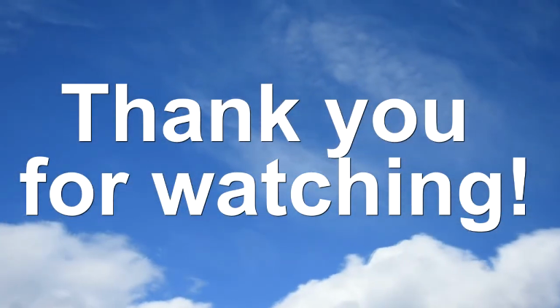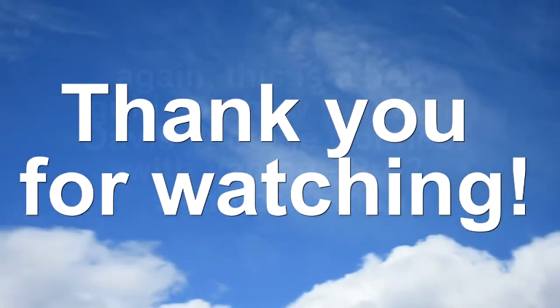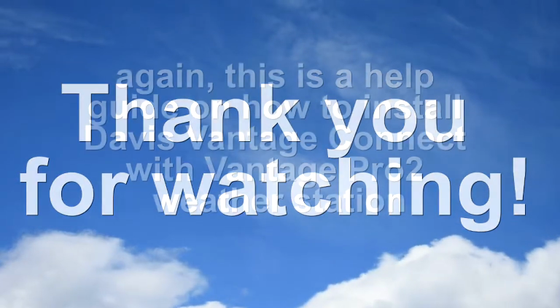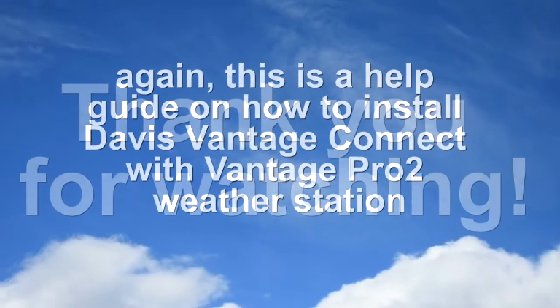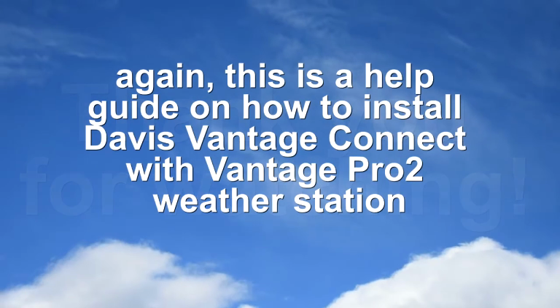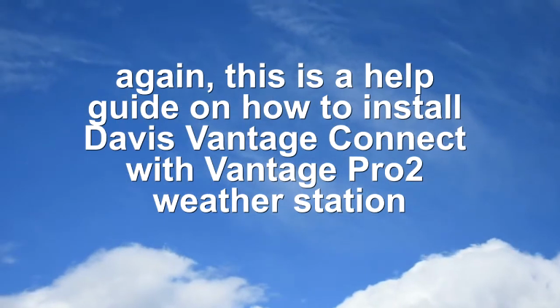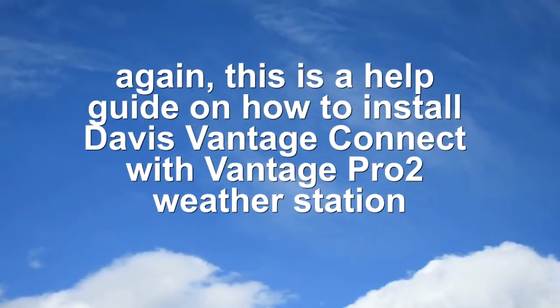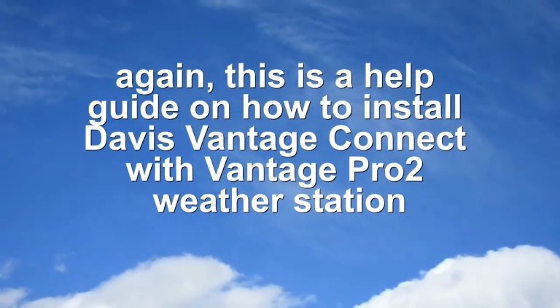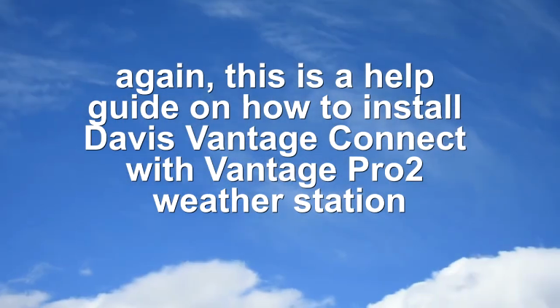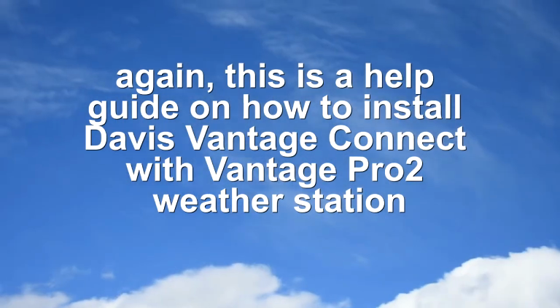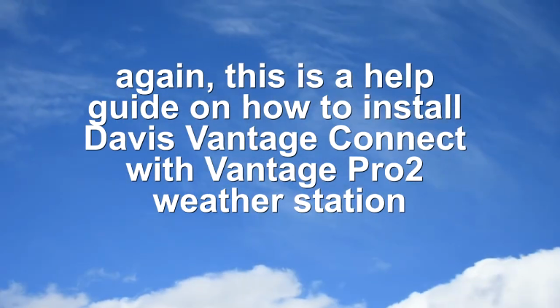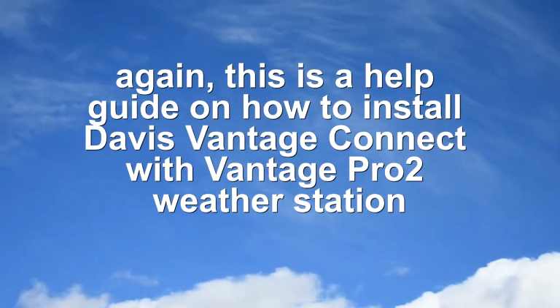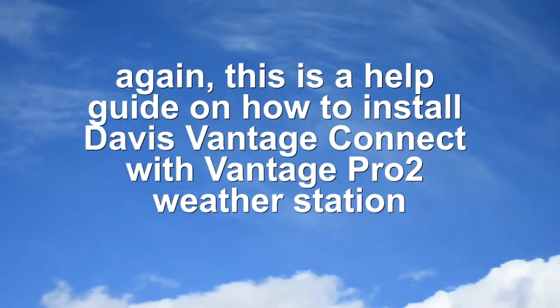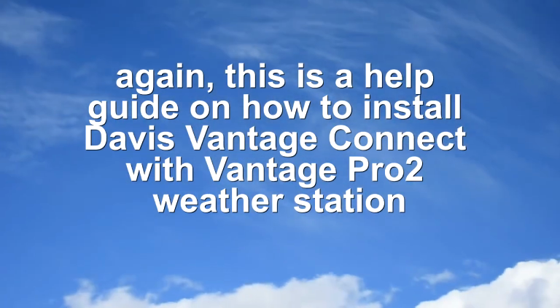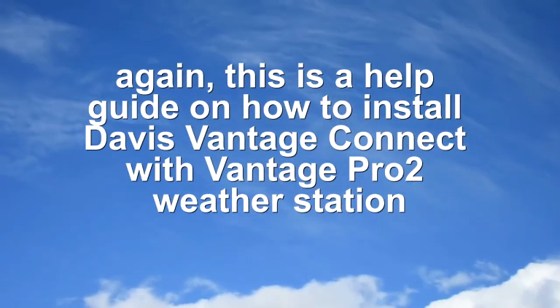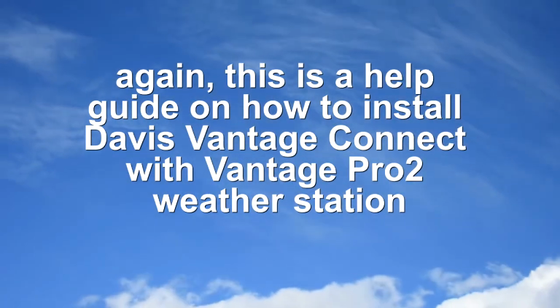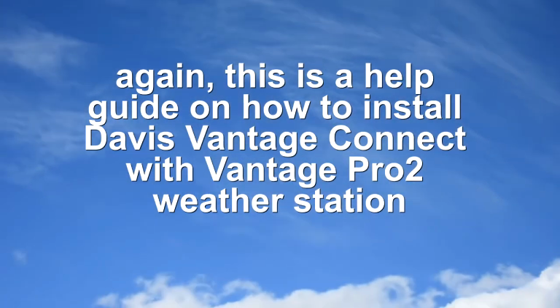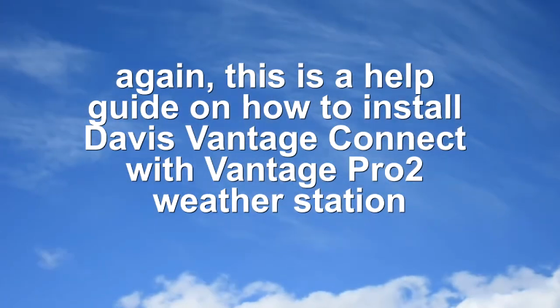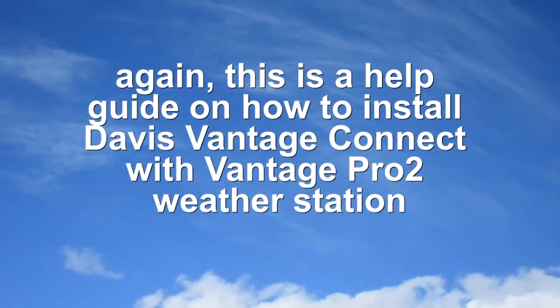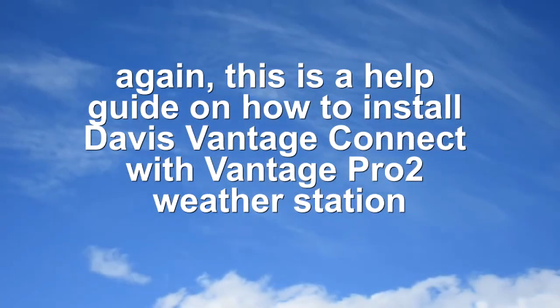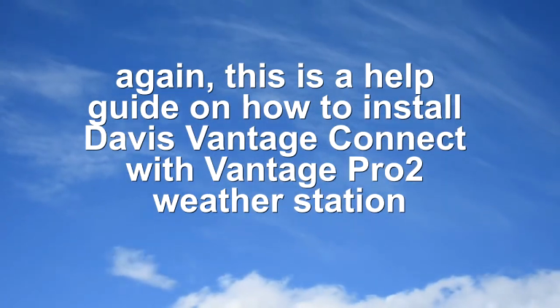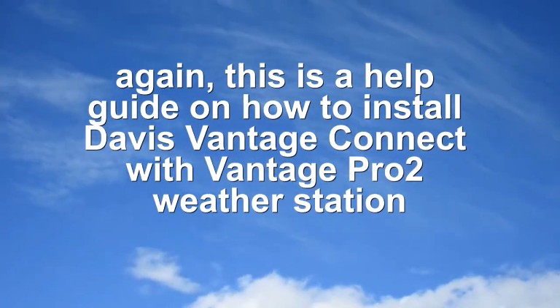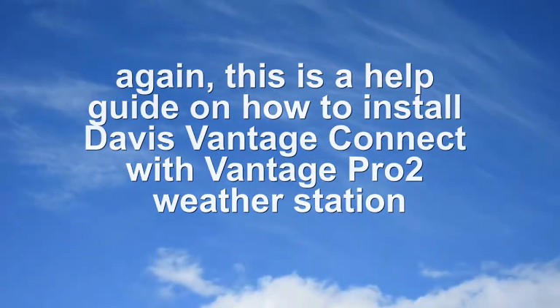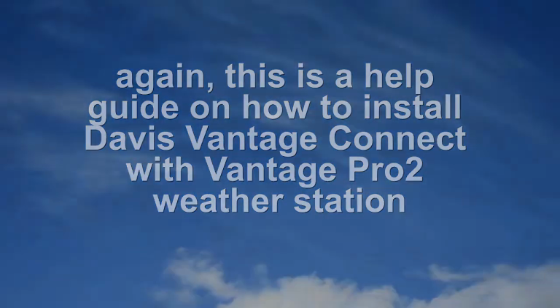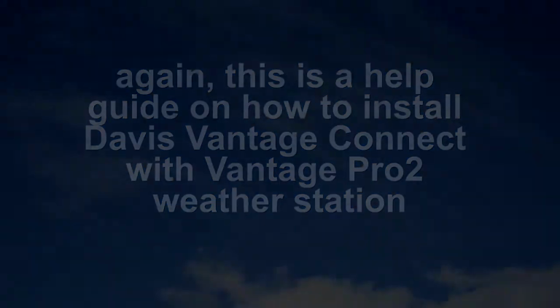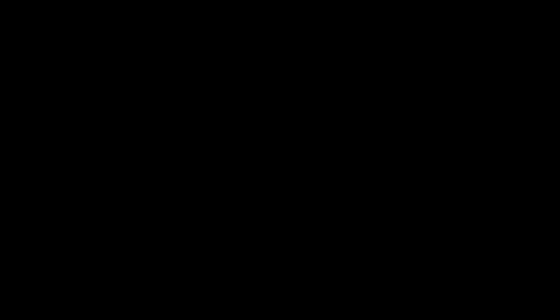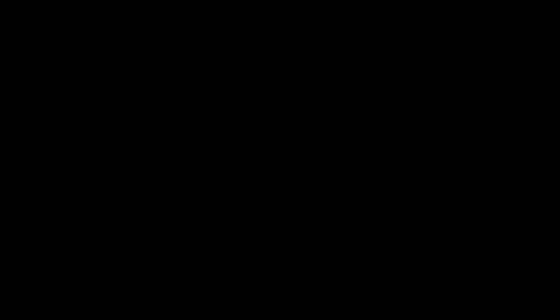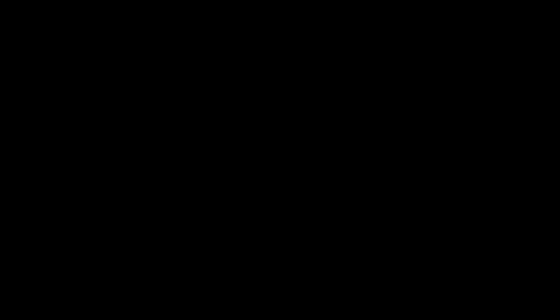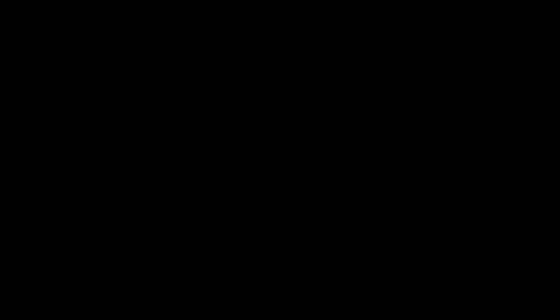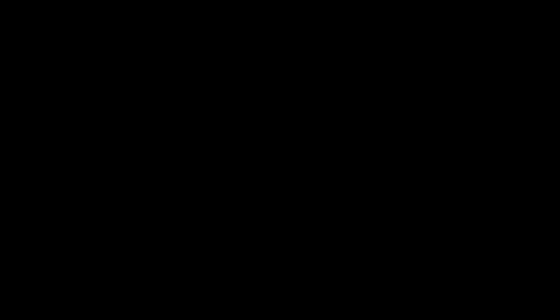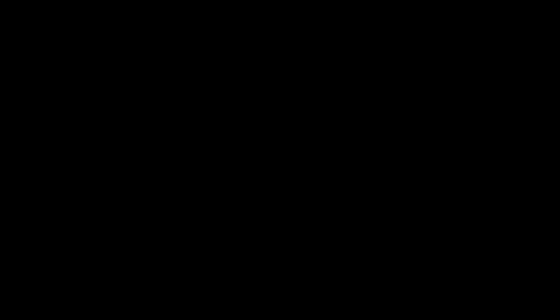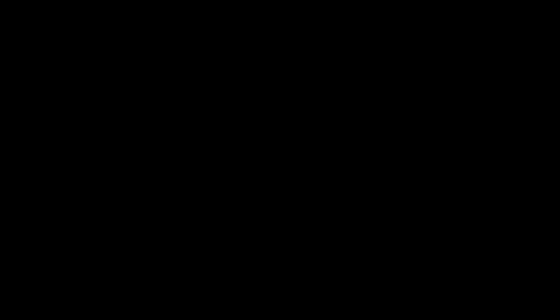This is a help guide on how to install Davis Vantage Connect with Vantage PRO2 Weather Station. Thank you for watching.